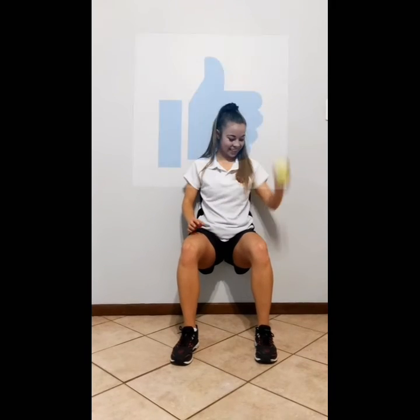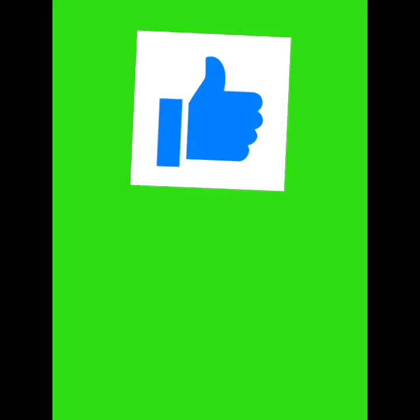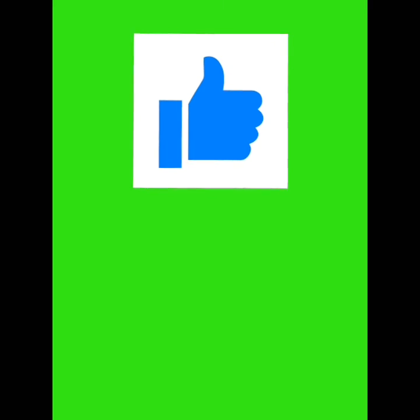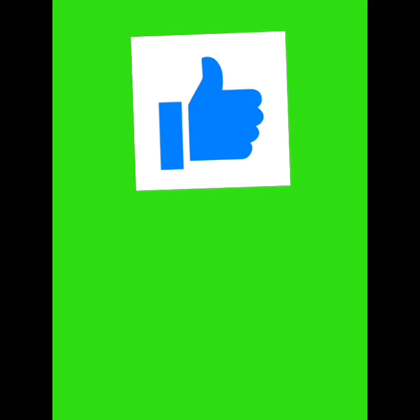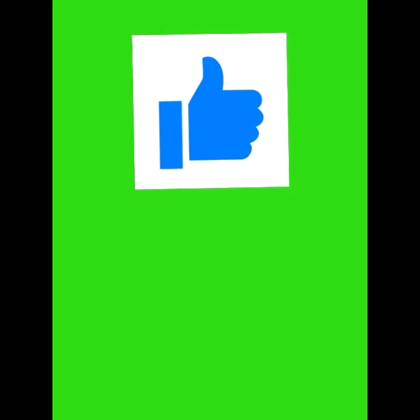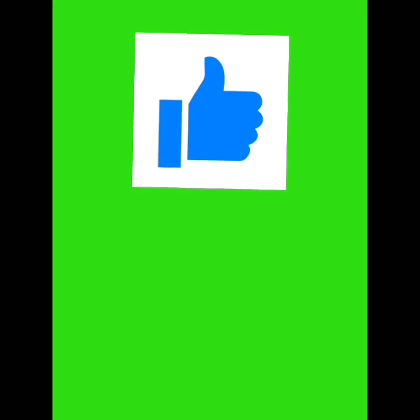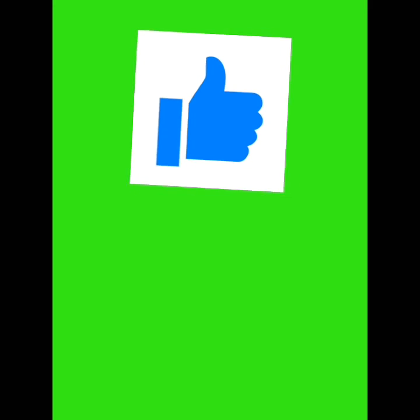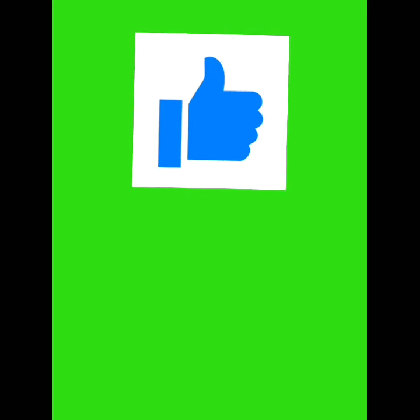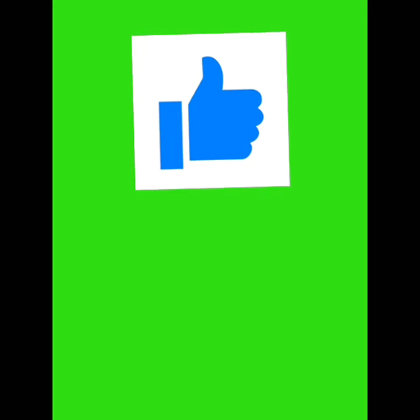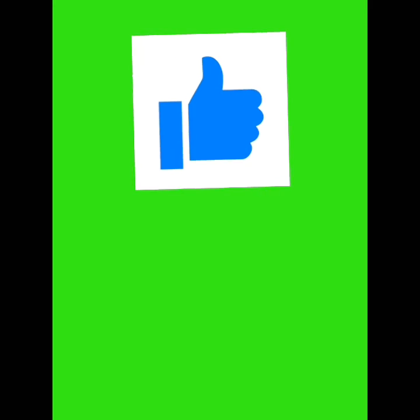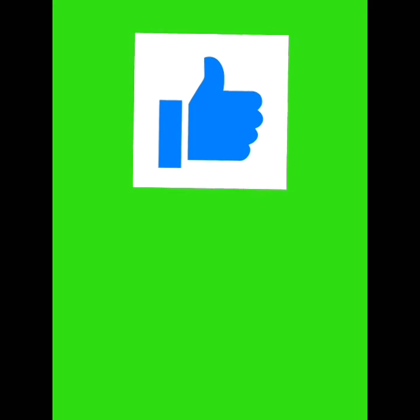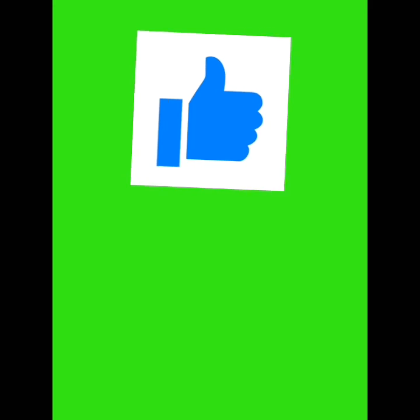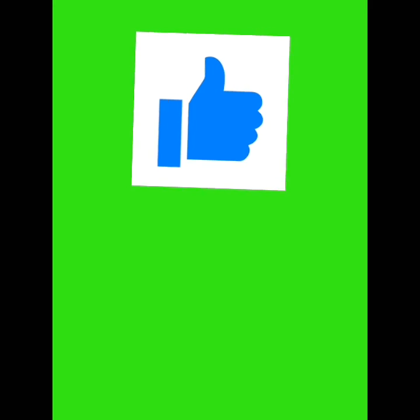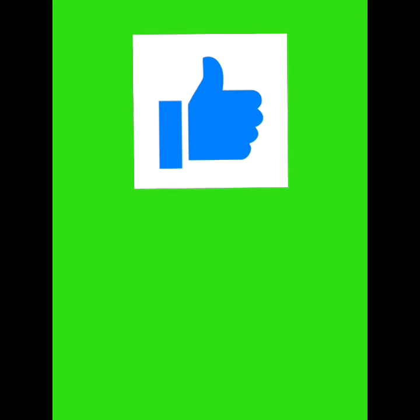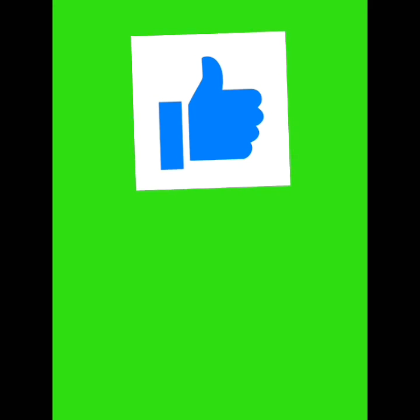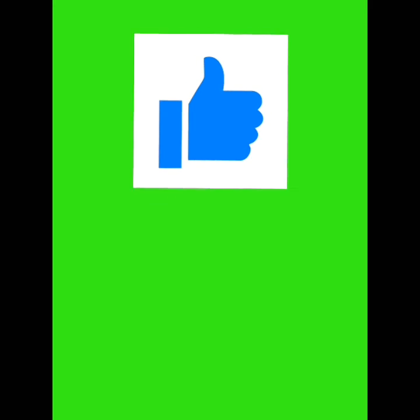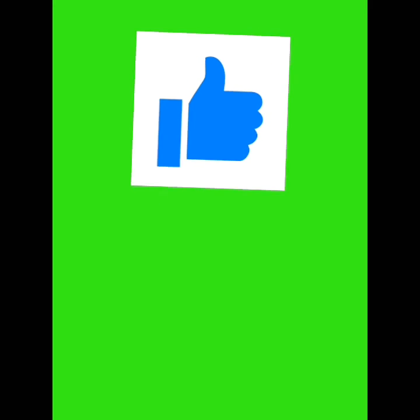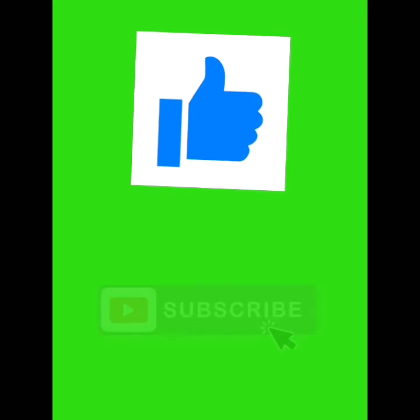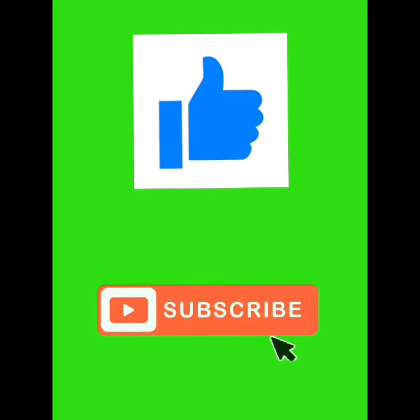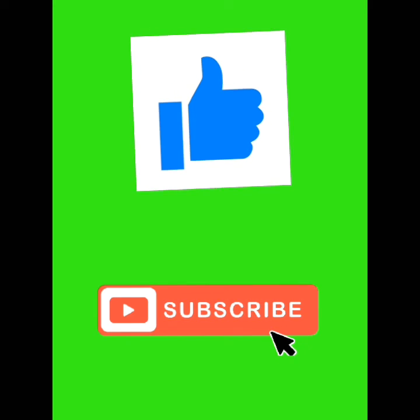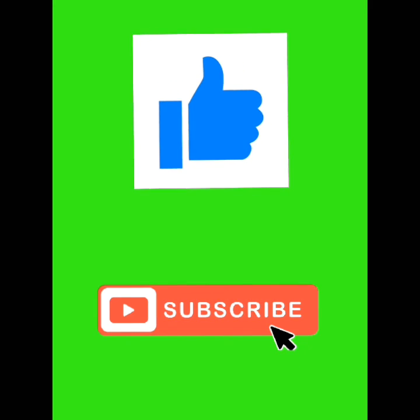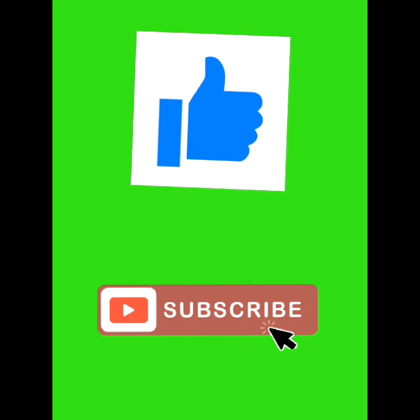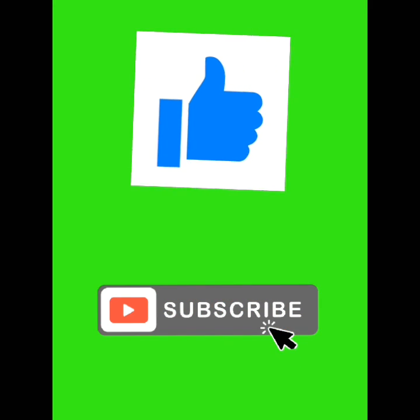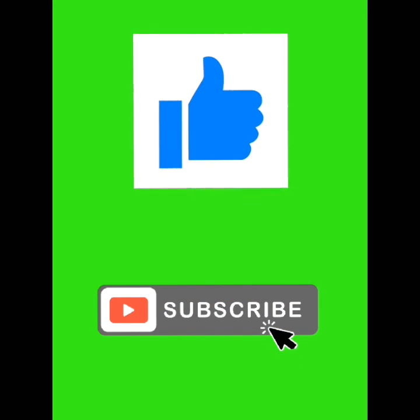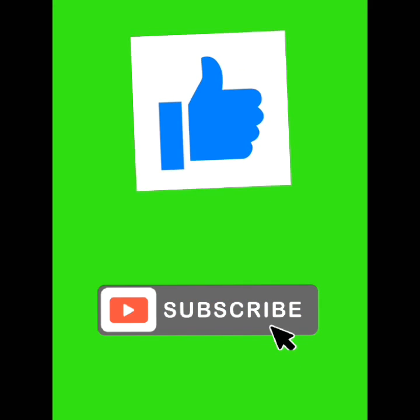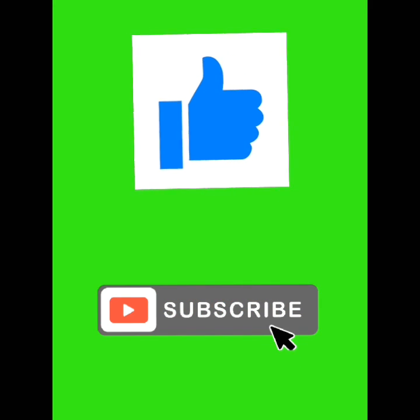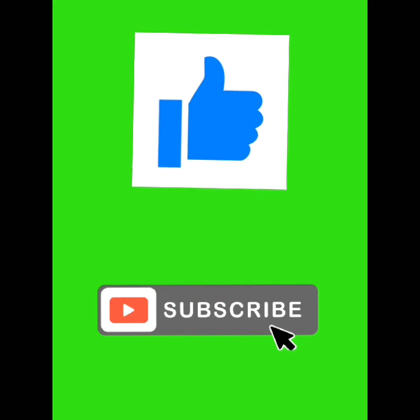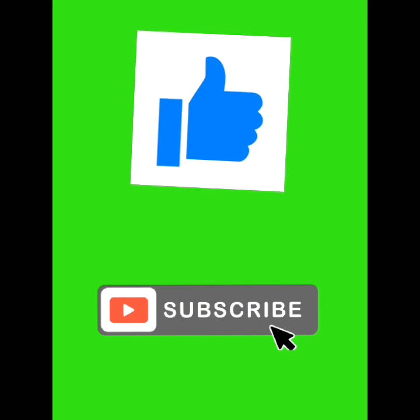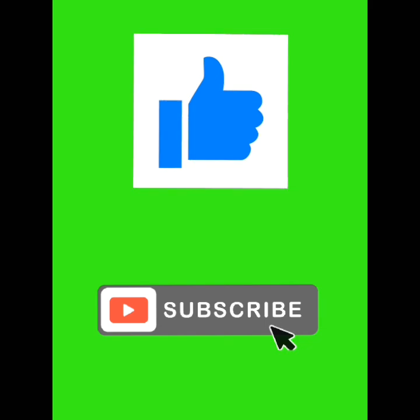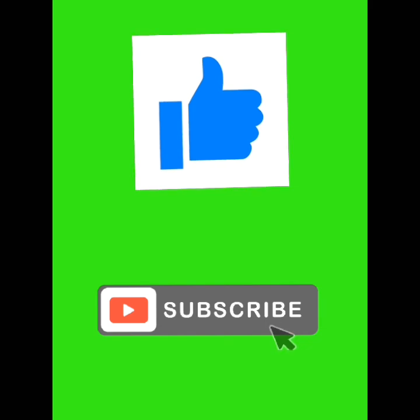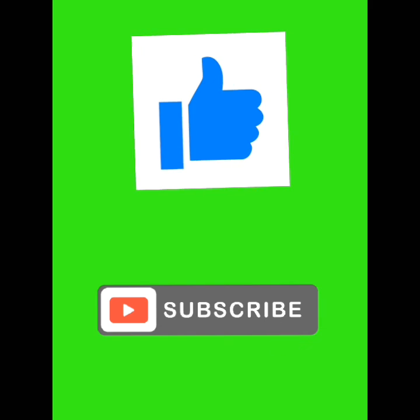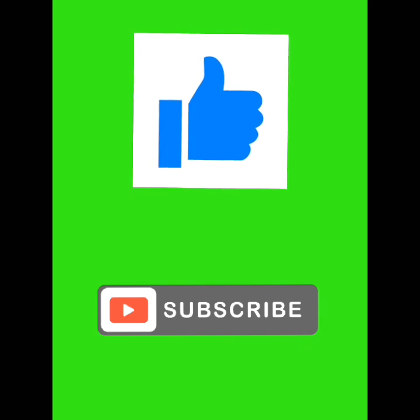I hope you enjoyed this video, remember to subscribe to our channel.